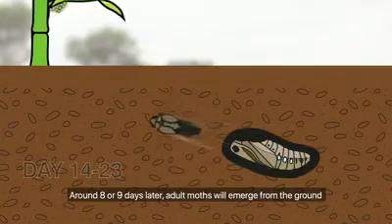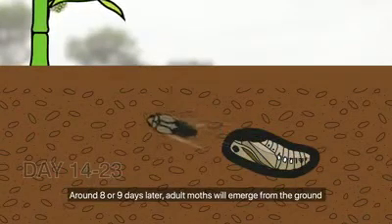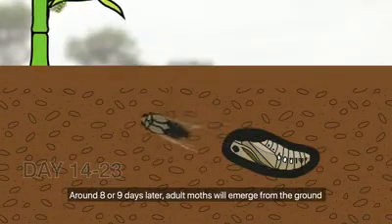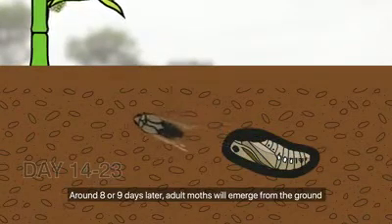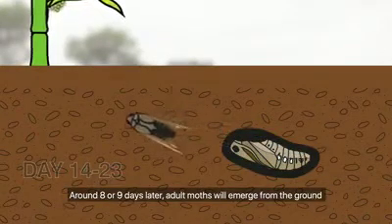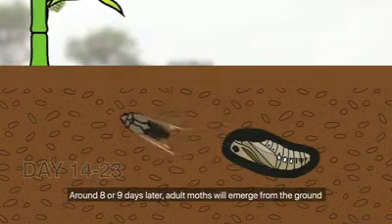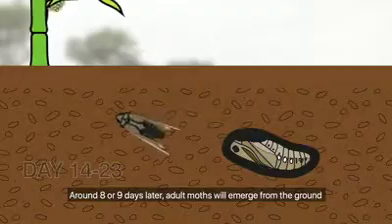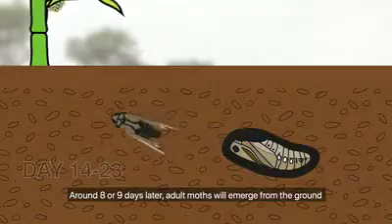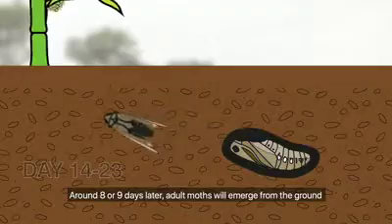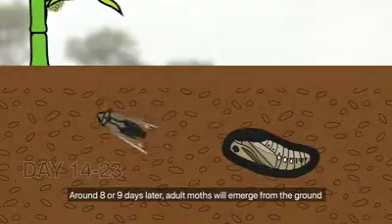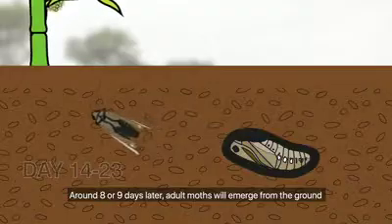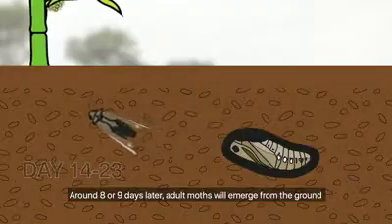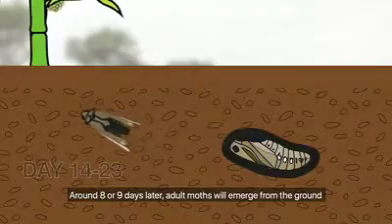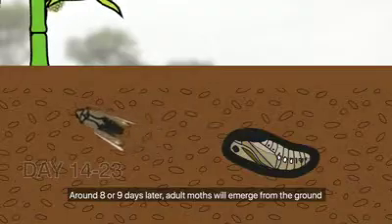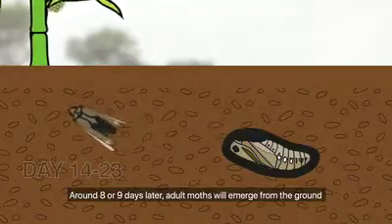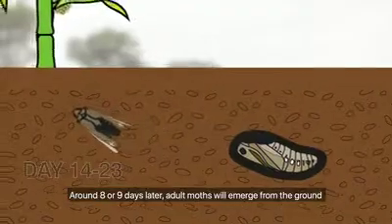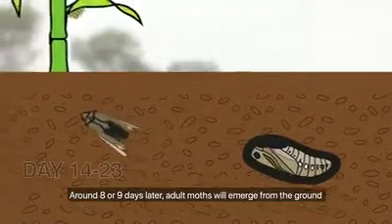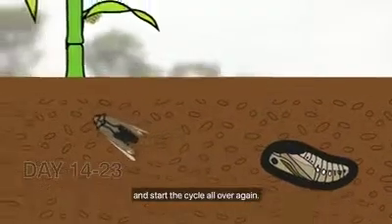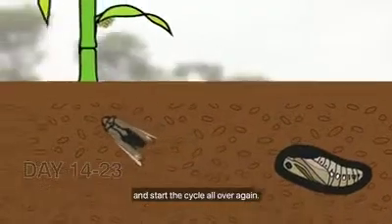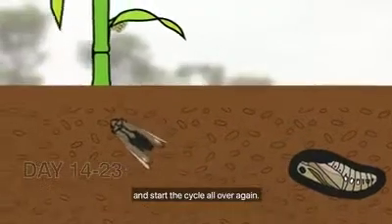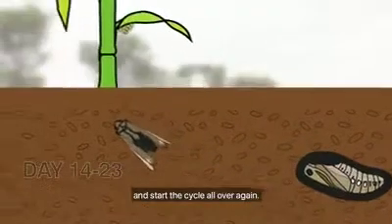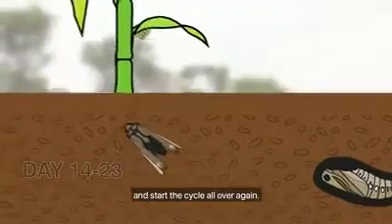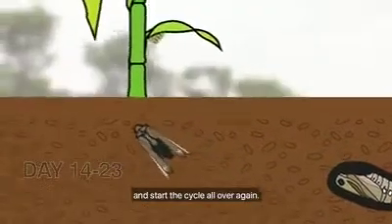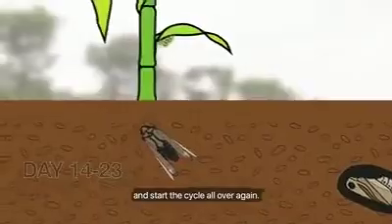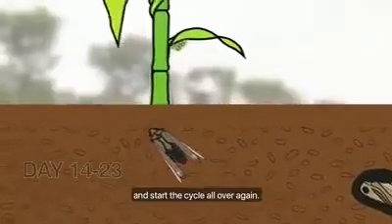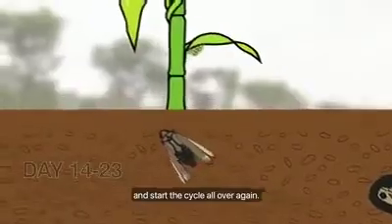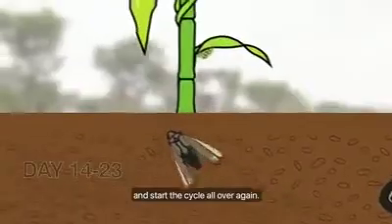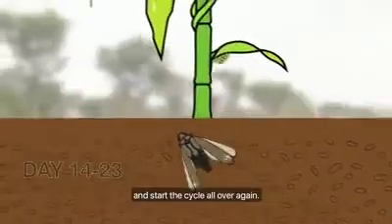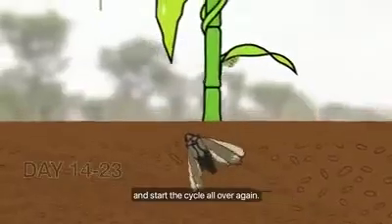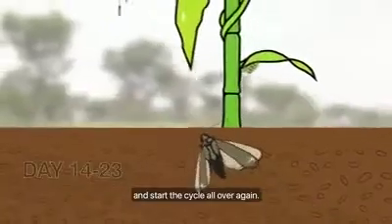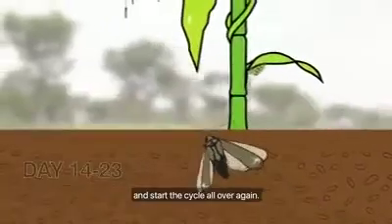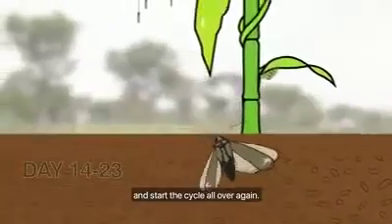Around eight or nine days later, adult moths will emerge from the ground and start the cycle all over again.